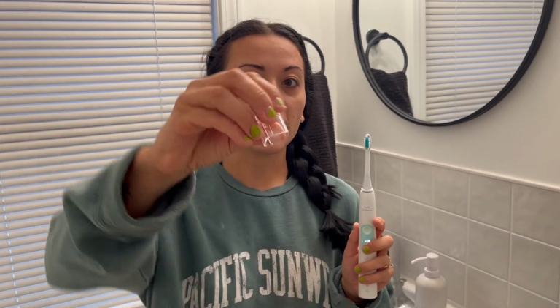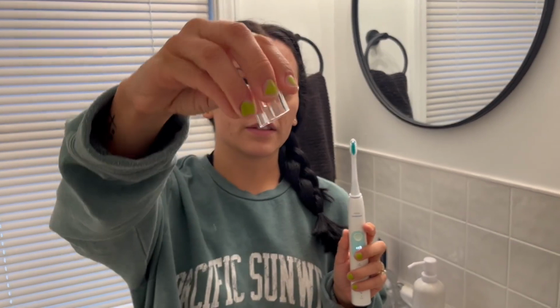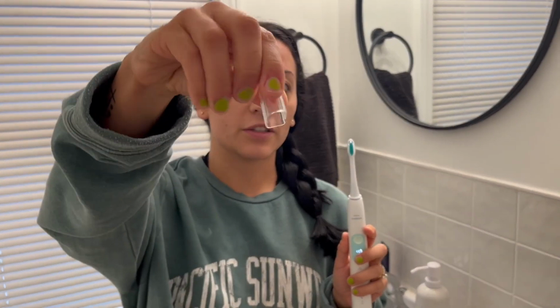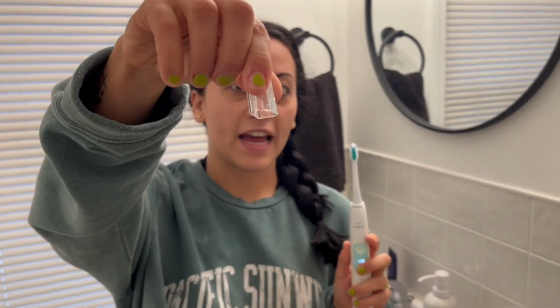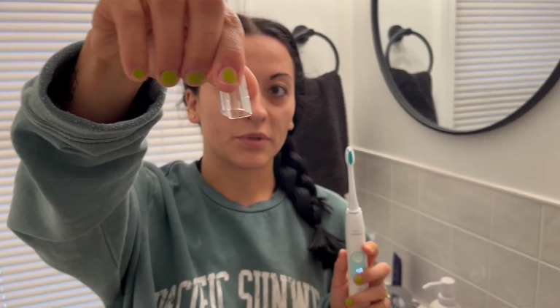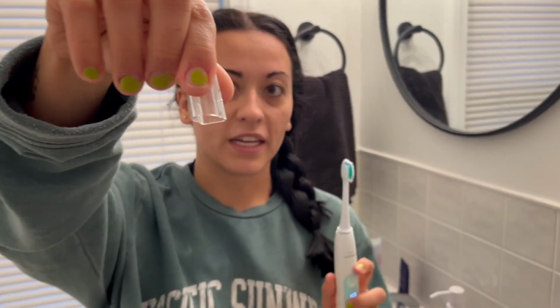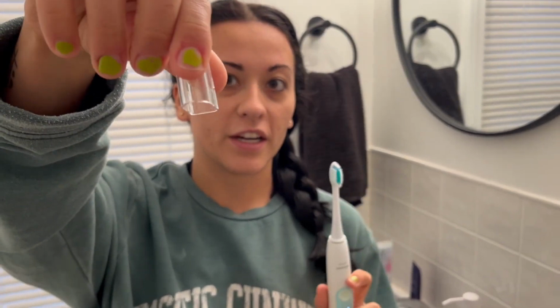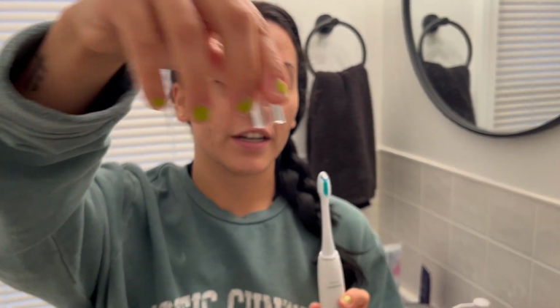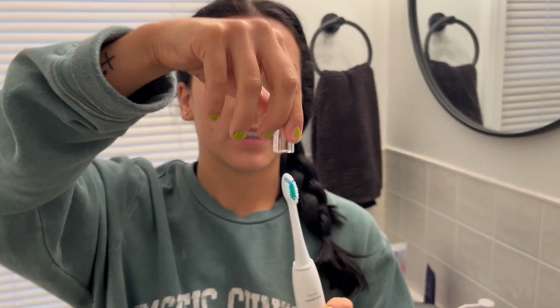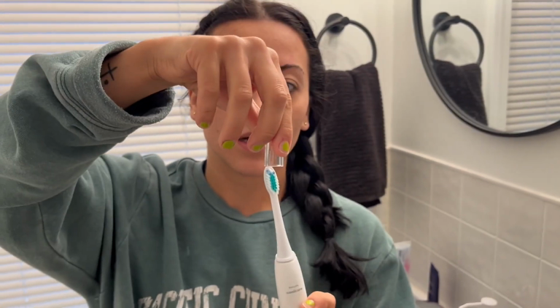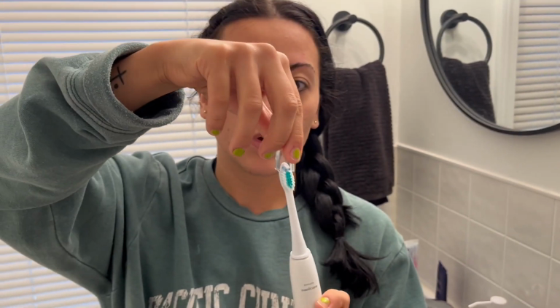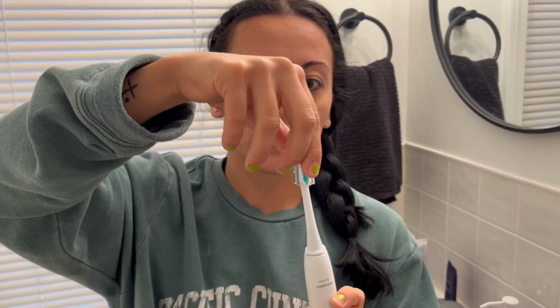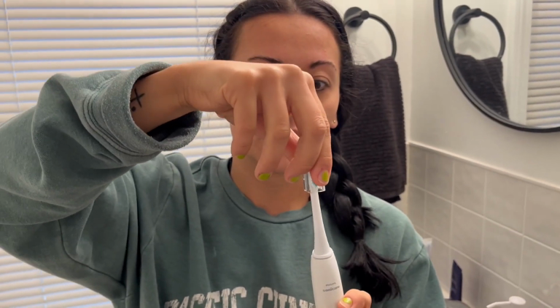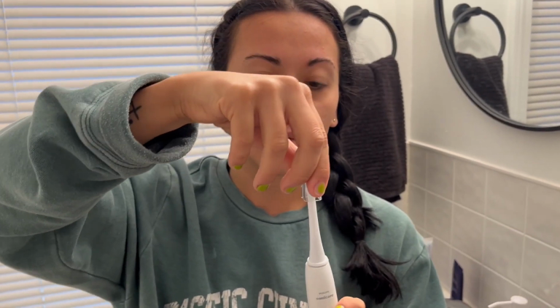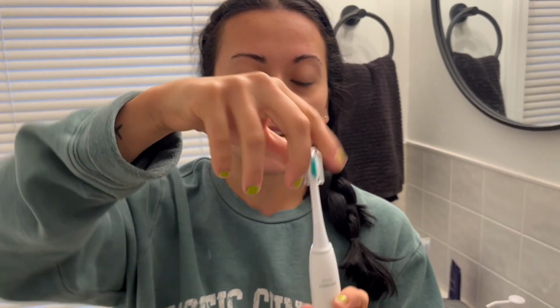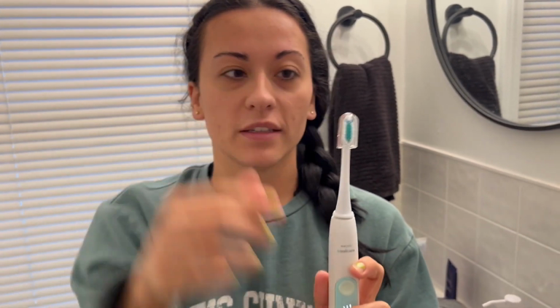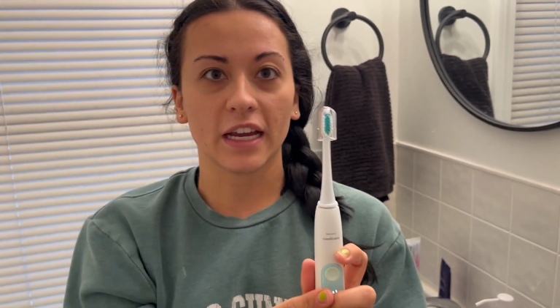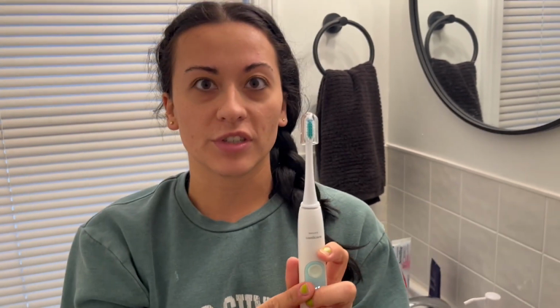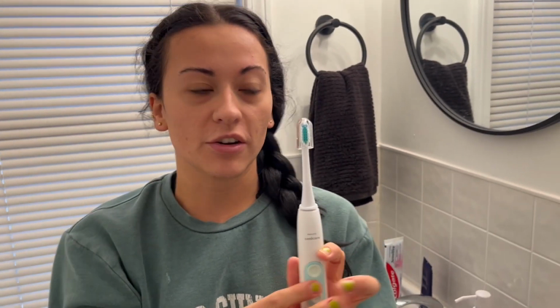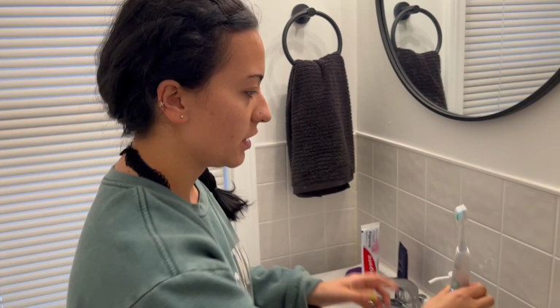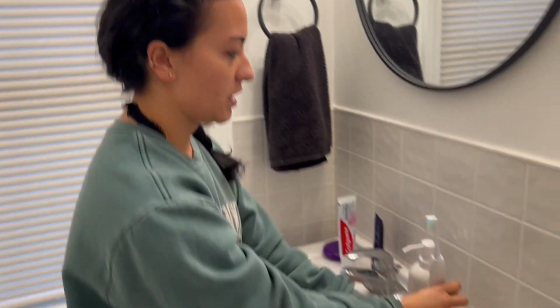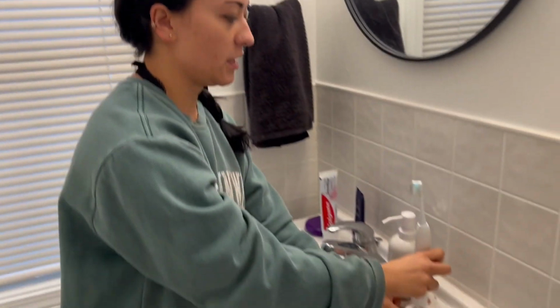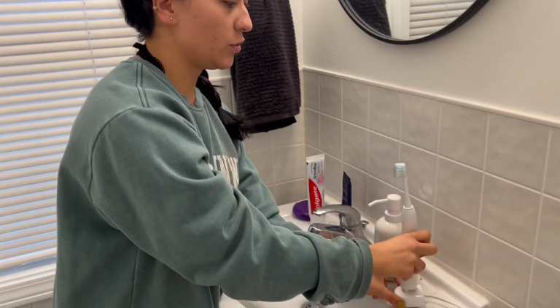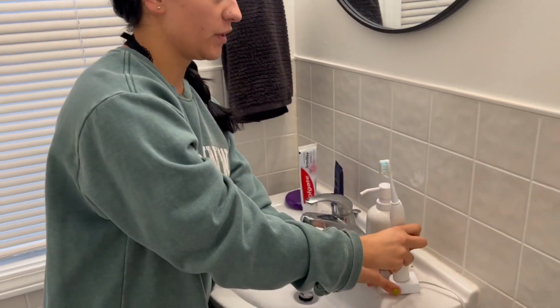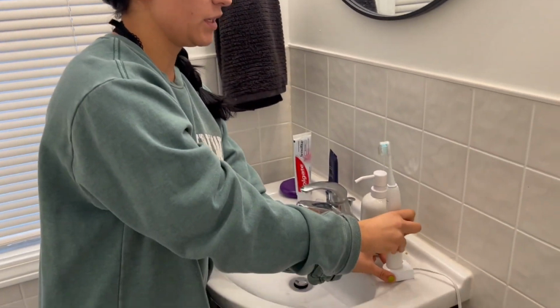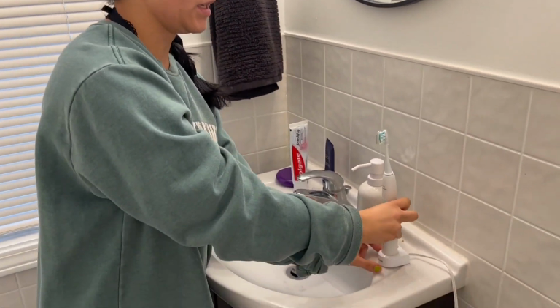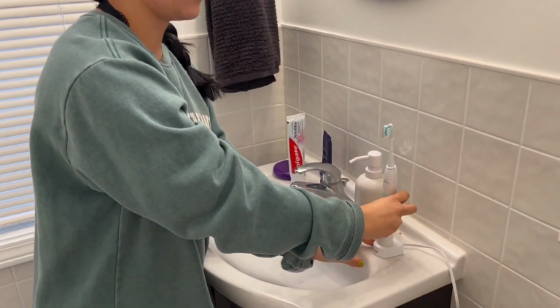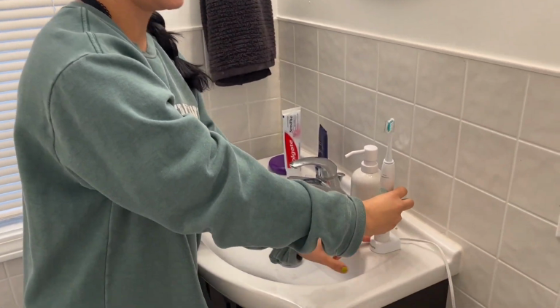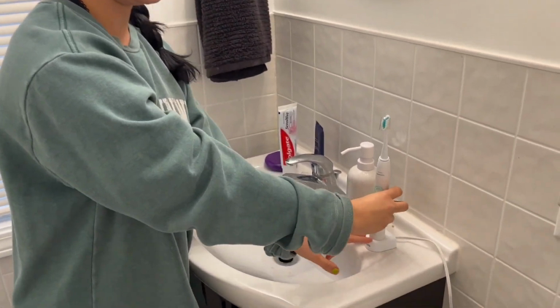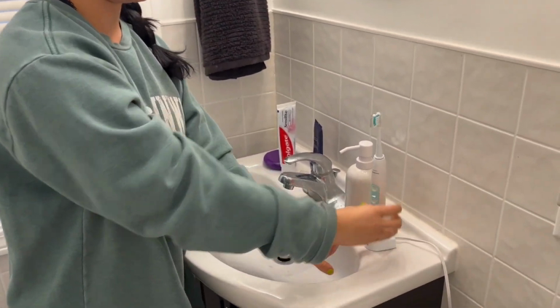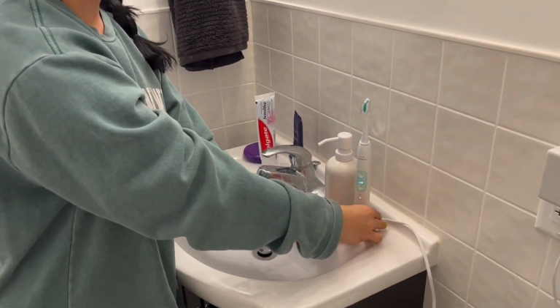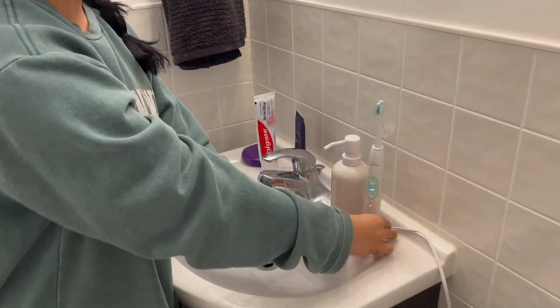These little caps right here come with it to keep it extra sterile, and it's super convenient and really easy for storage.